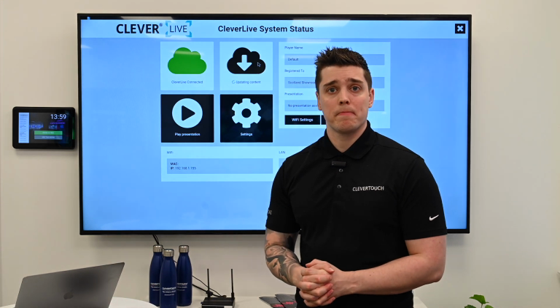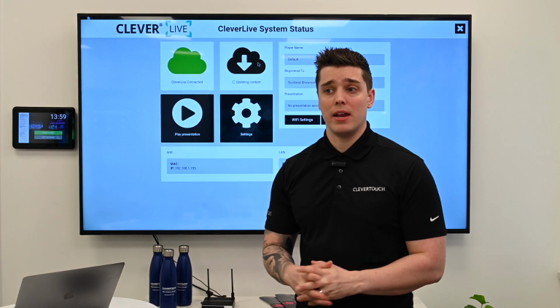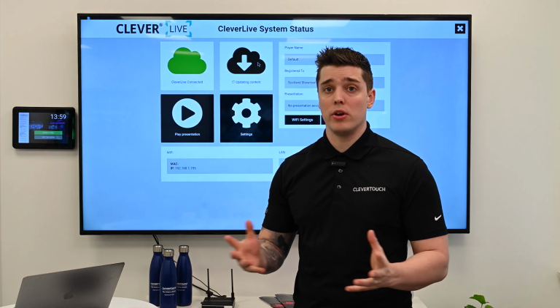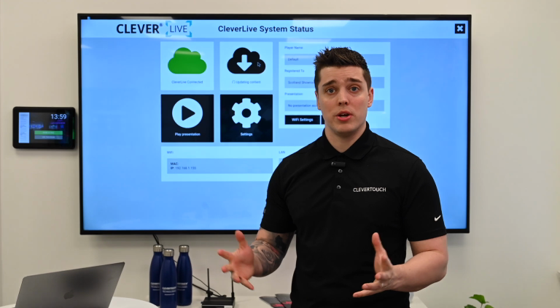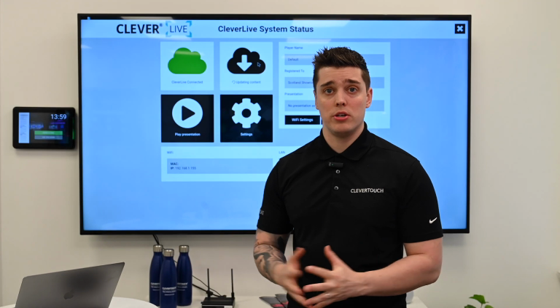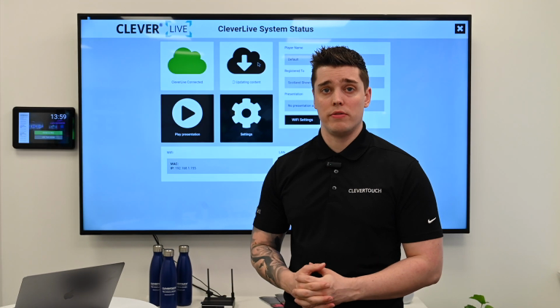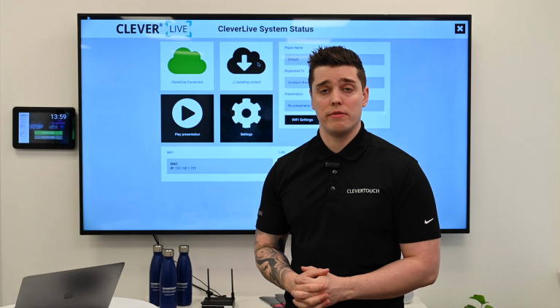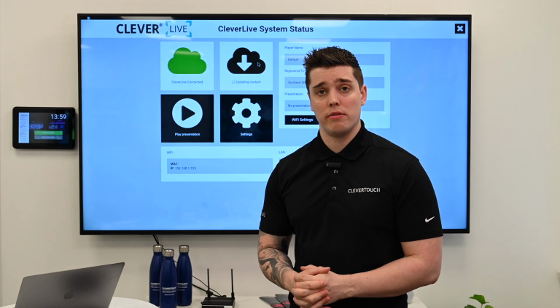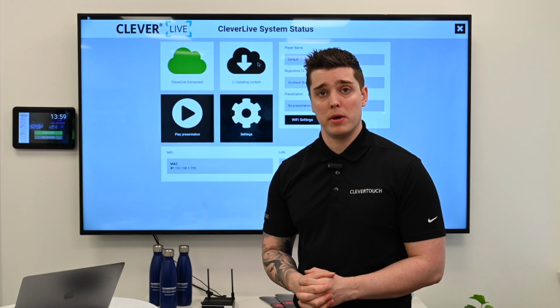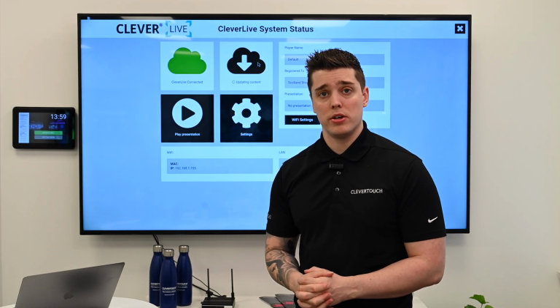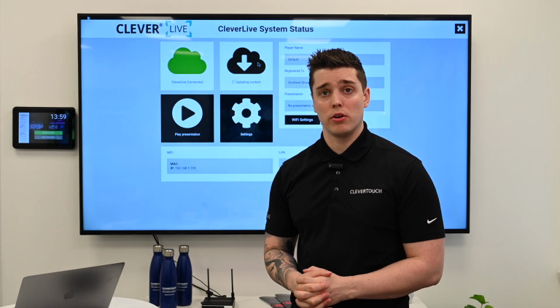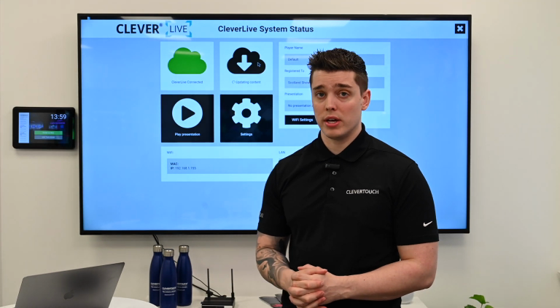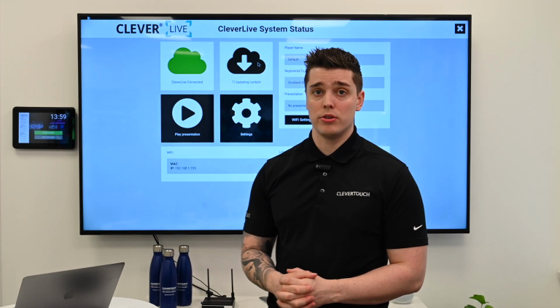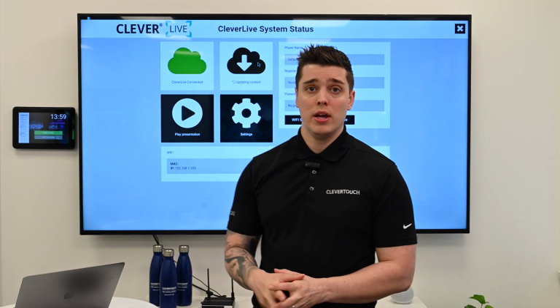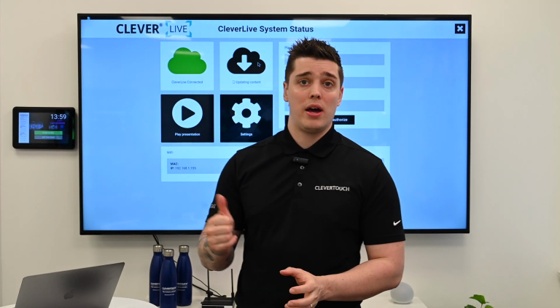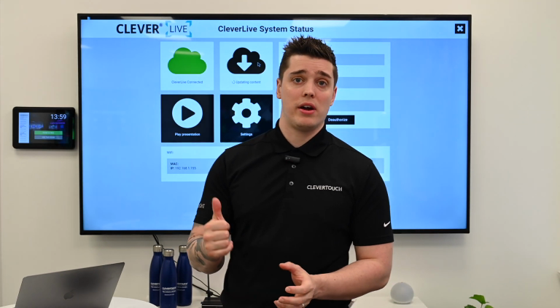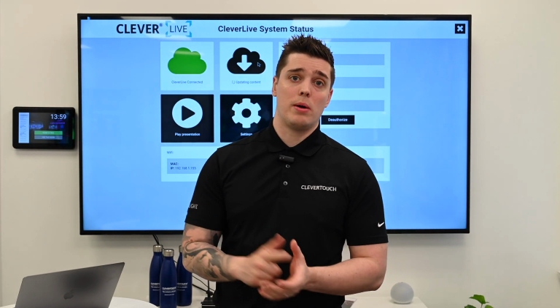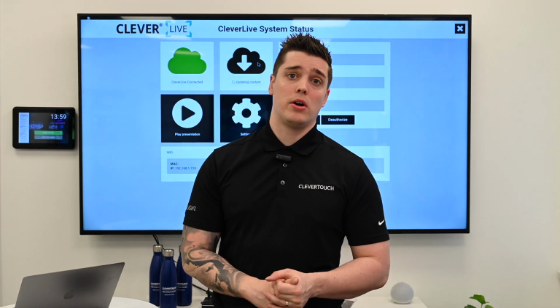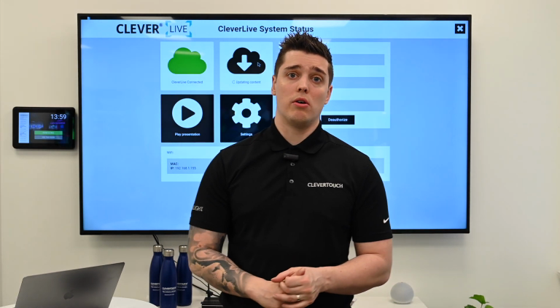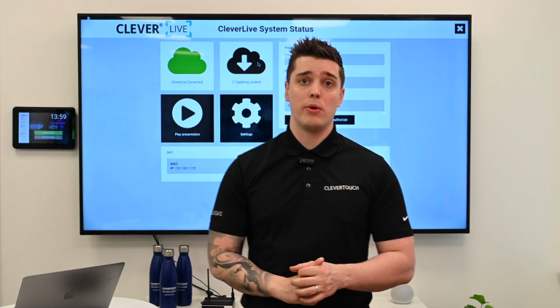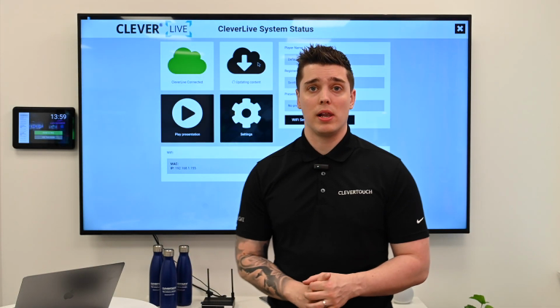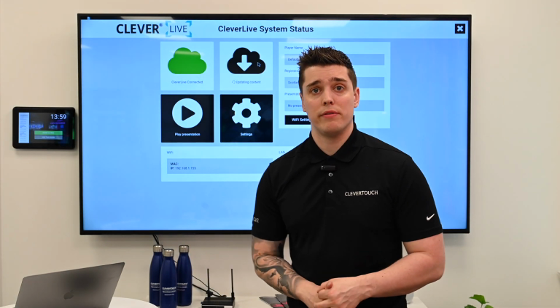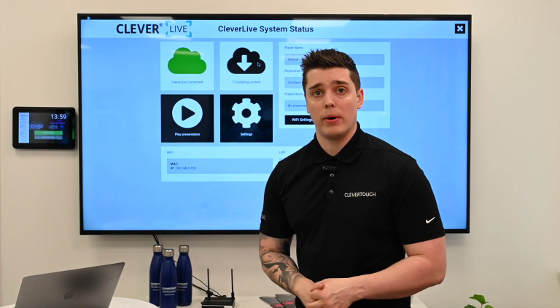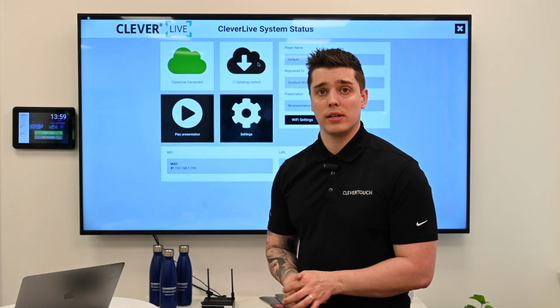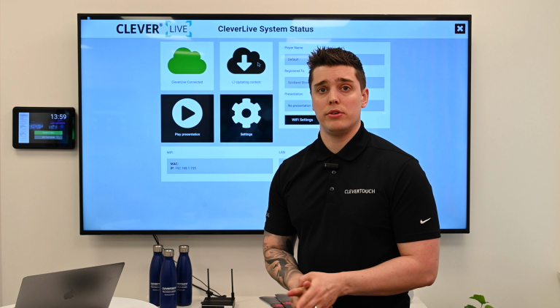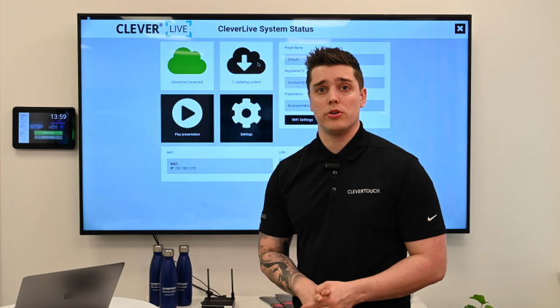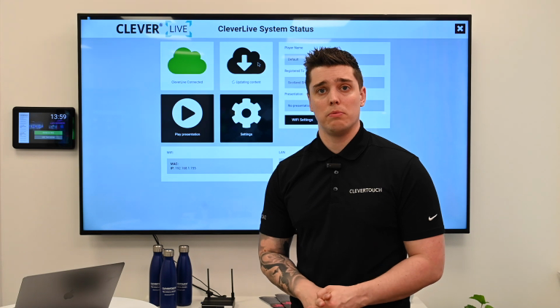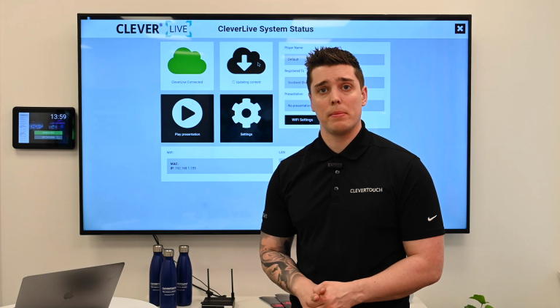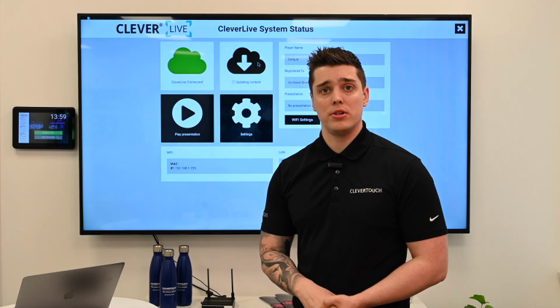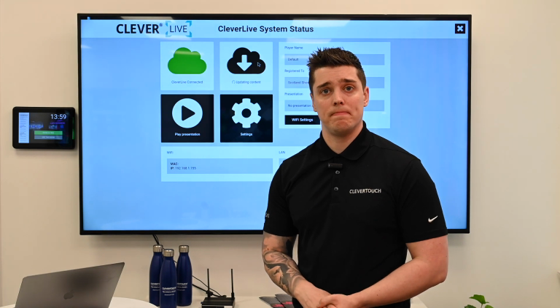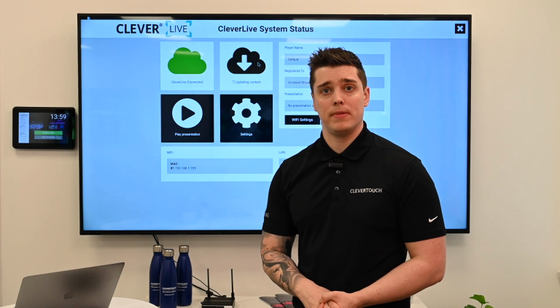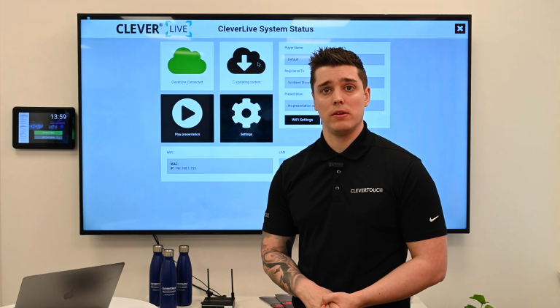If you've got any questions or need any further information, you can contact us either via the website or by emailing info@clevertouch.com and we'll get back to you. Thank you.